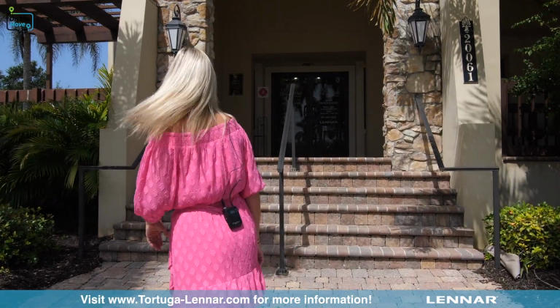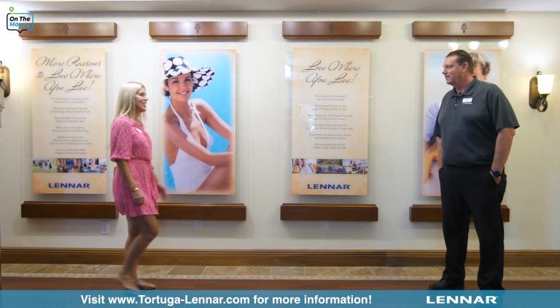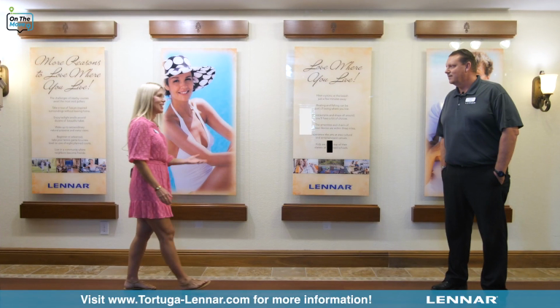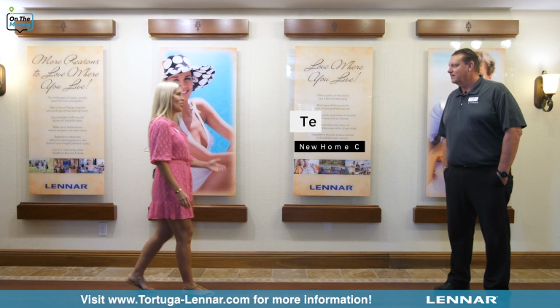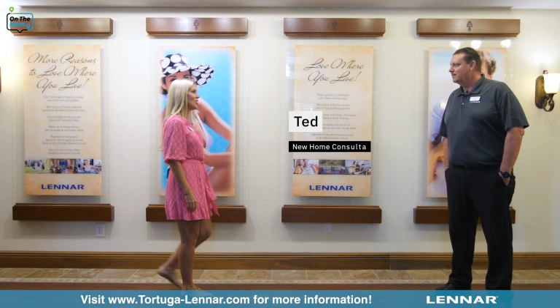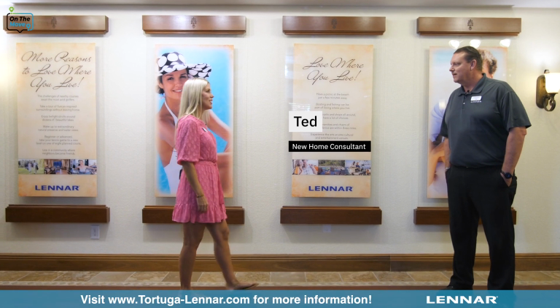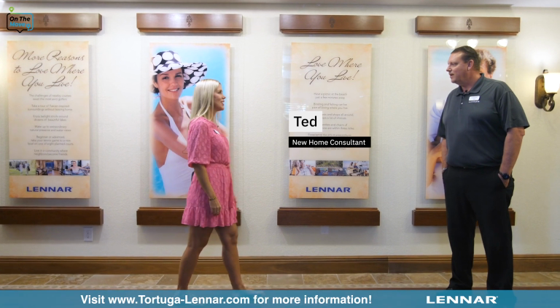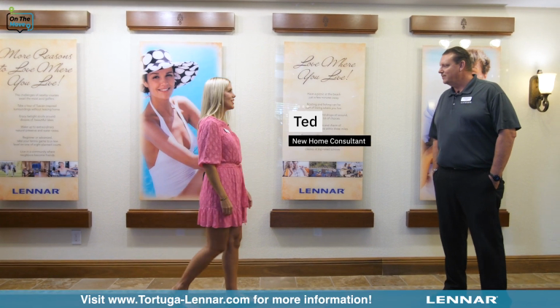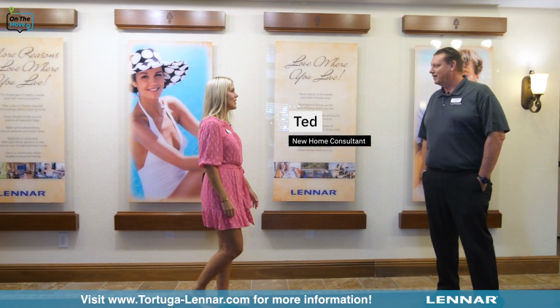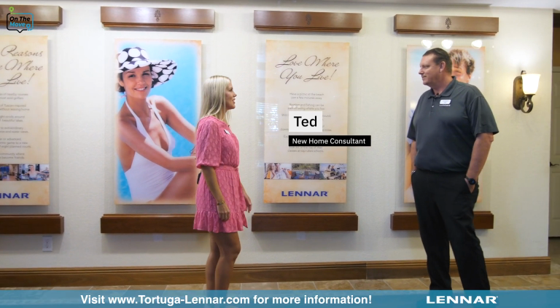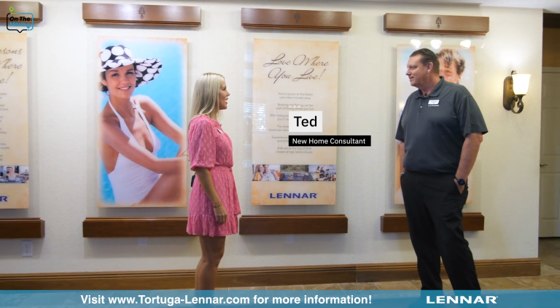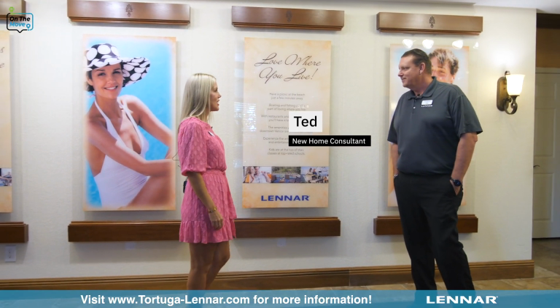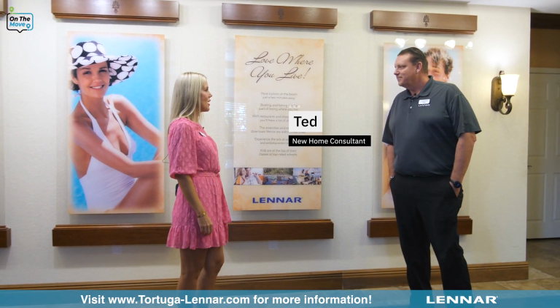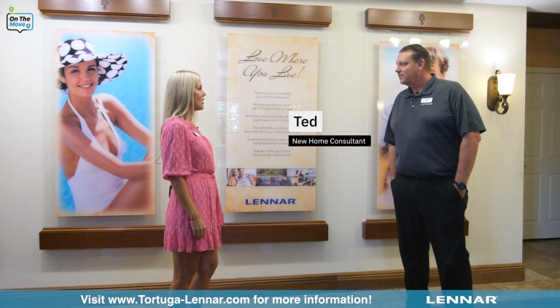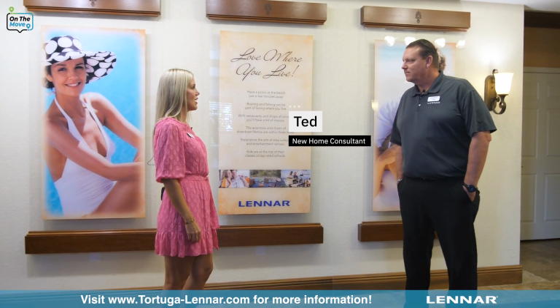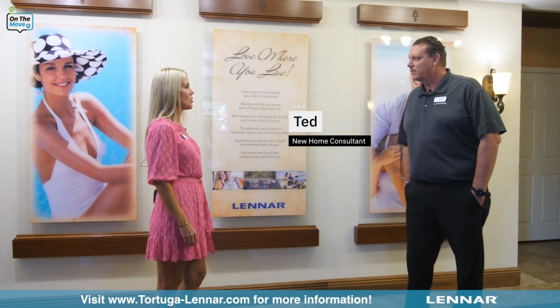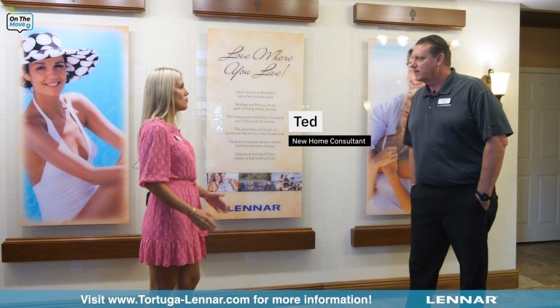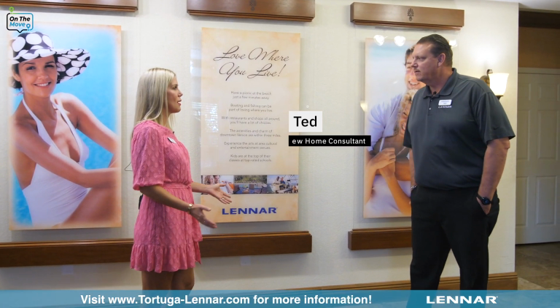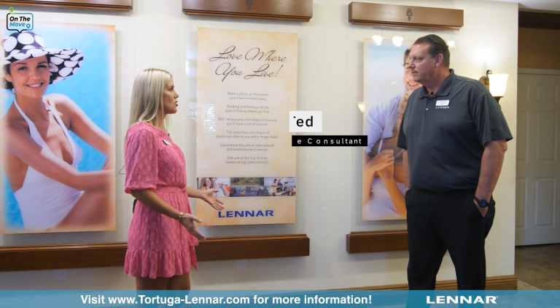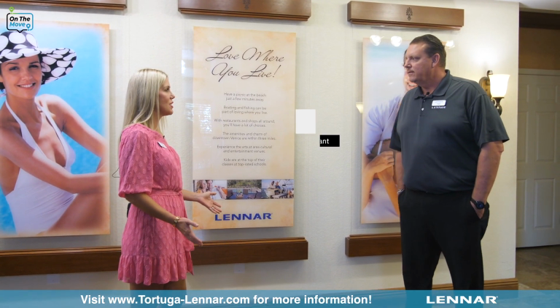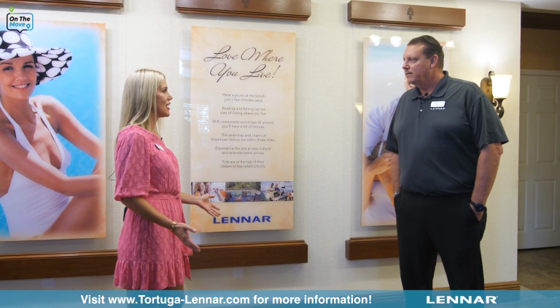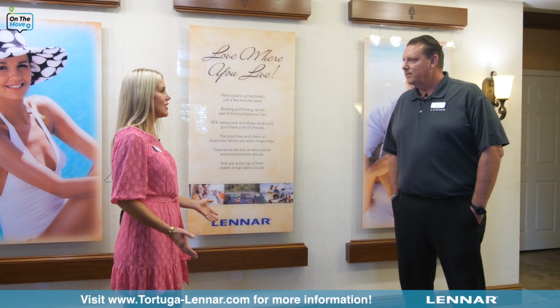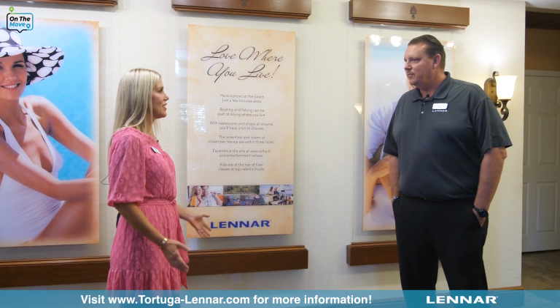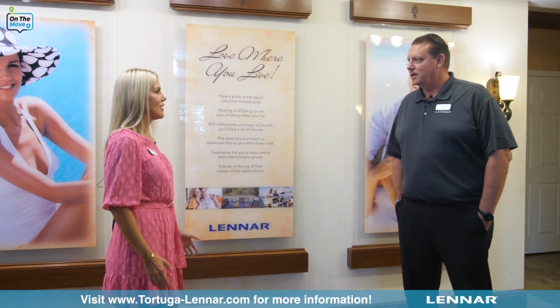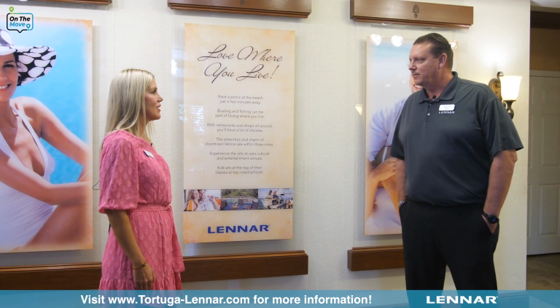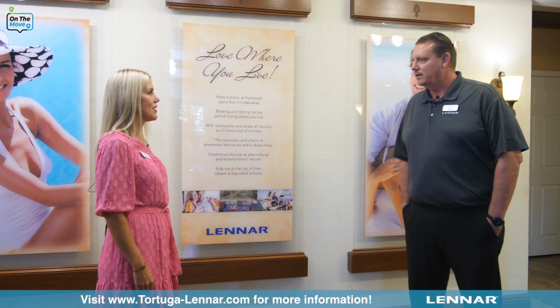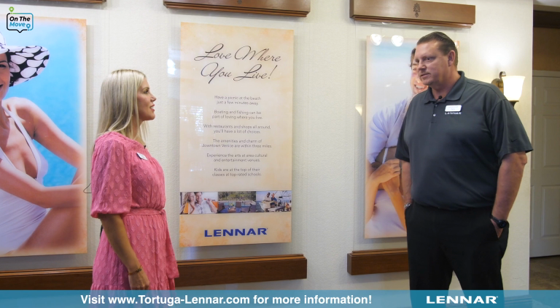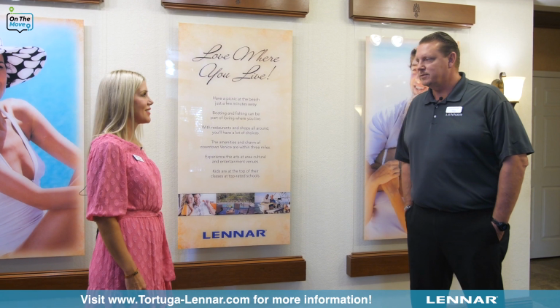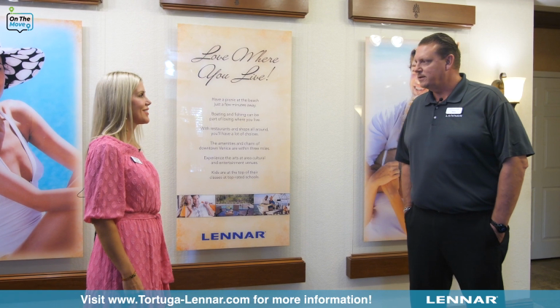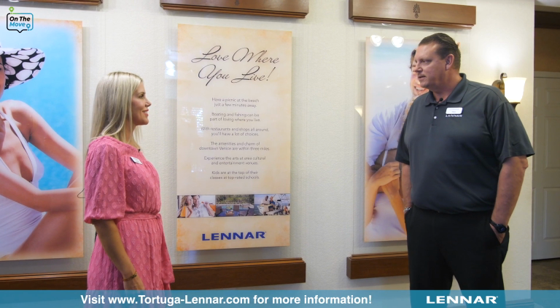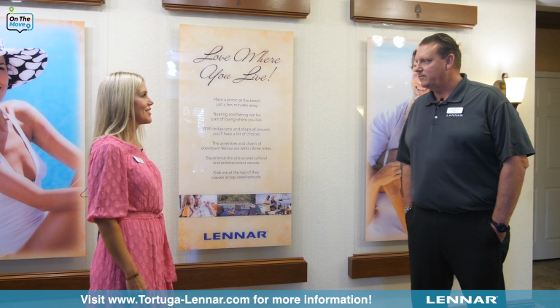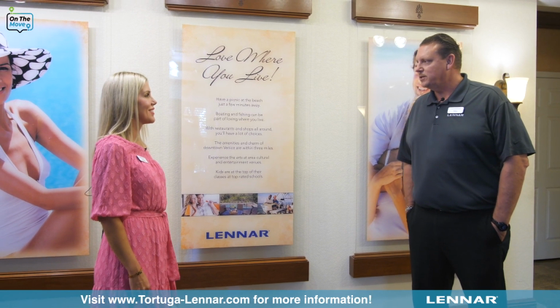Hey Ted, how are you? I'm great, how are you doing Kevin? Great, thanks for having us out to learn more about Tortuga today. Well, I appreciate you coming out and giving us the opportunity to share some information.